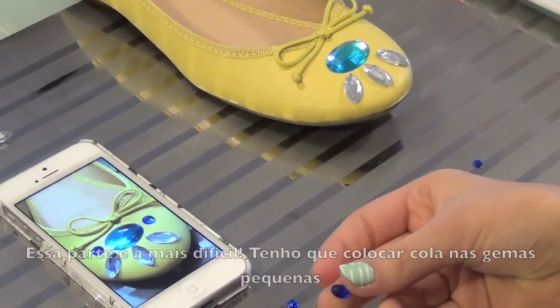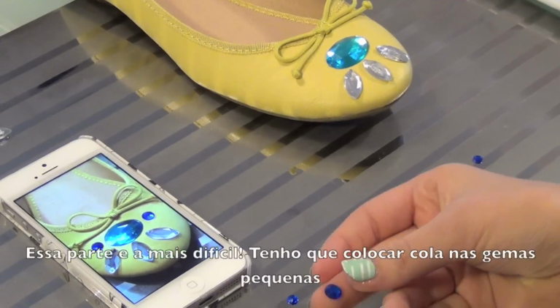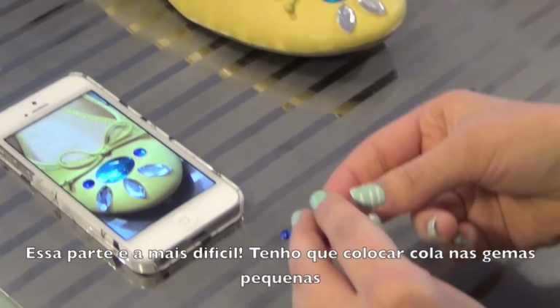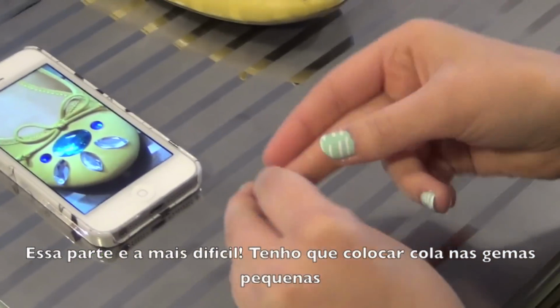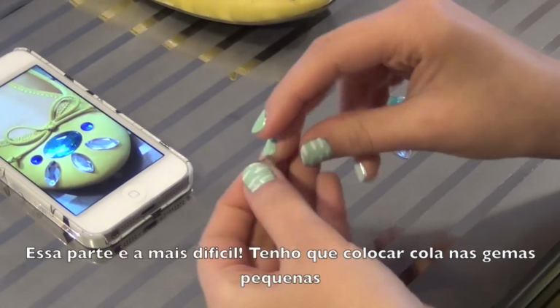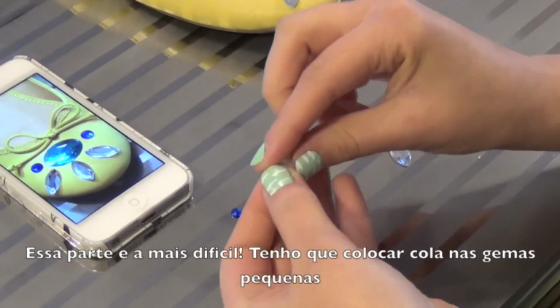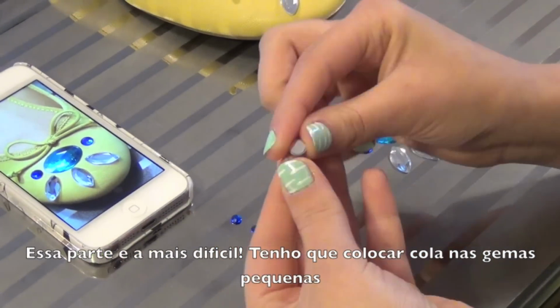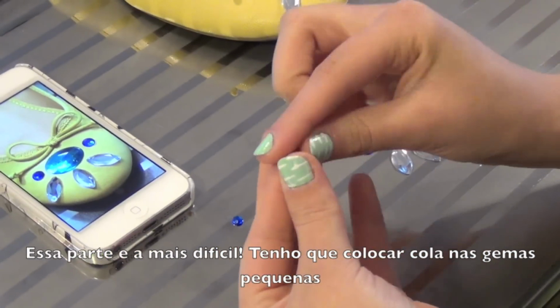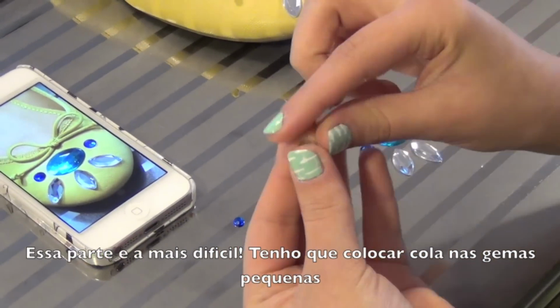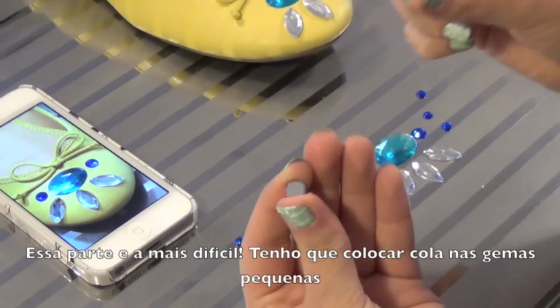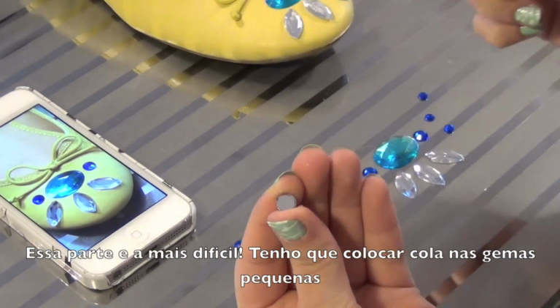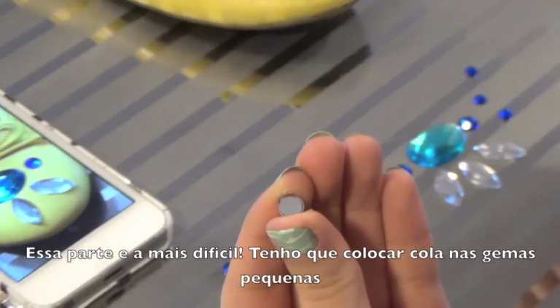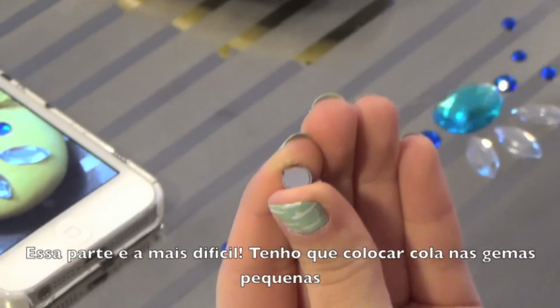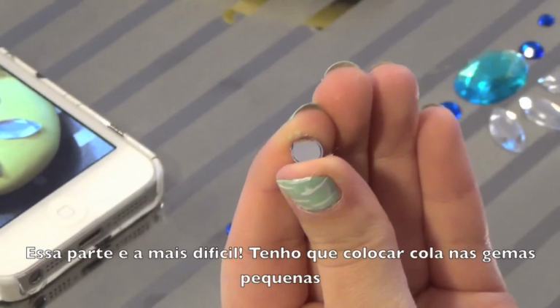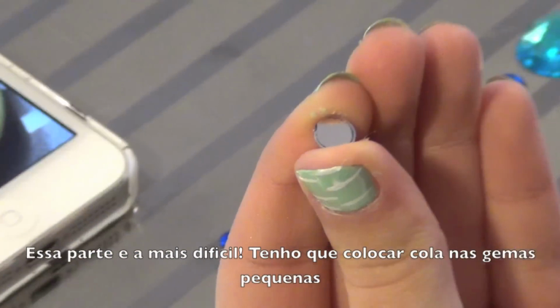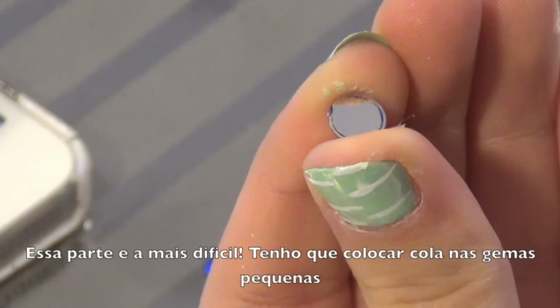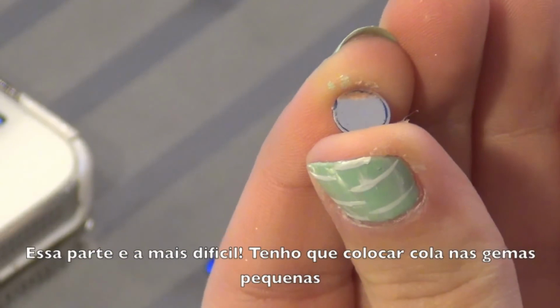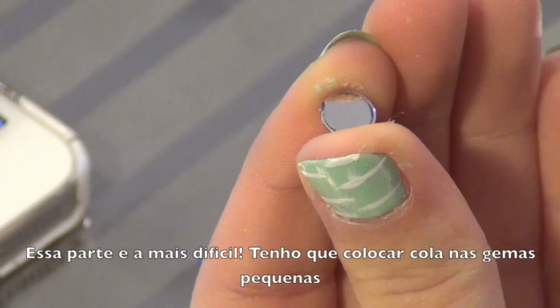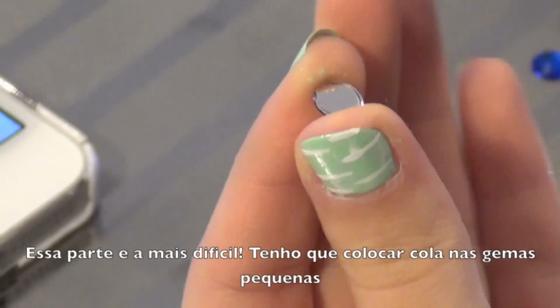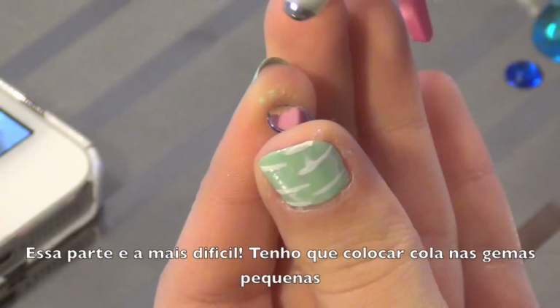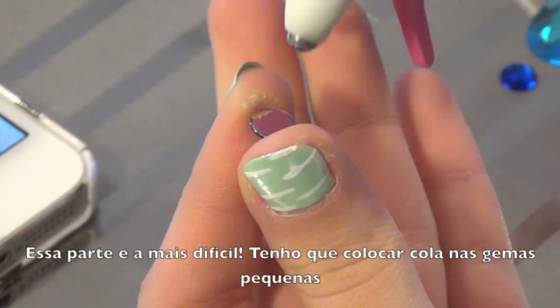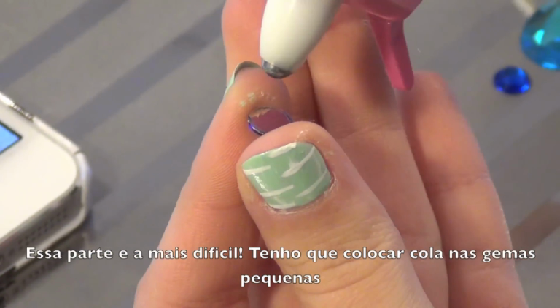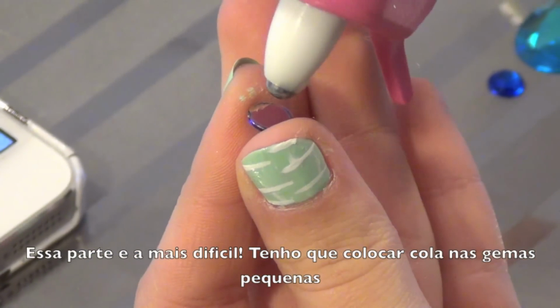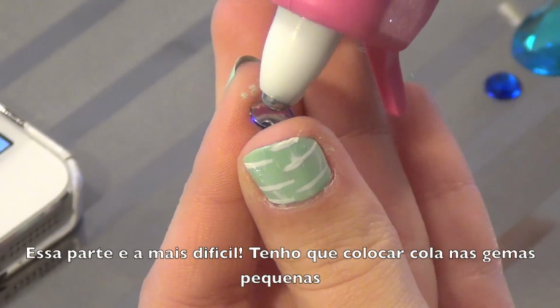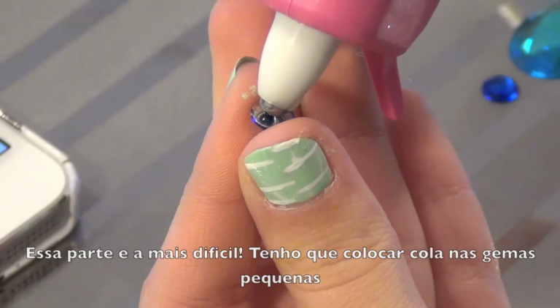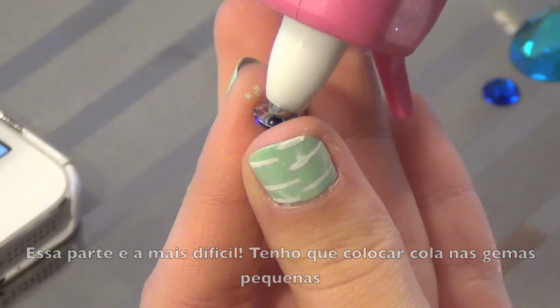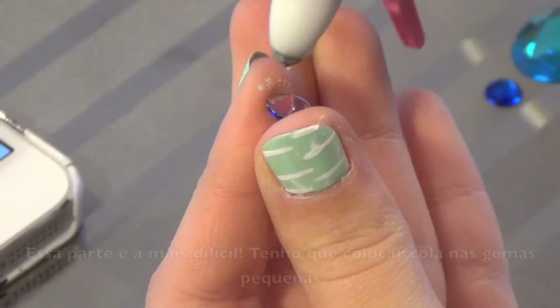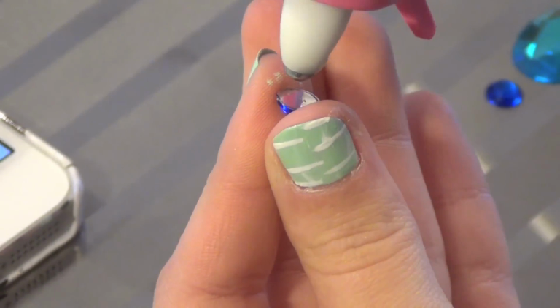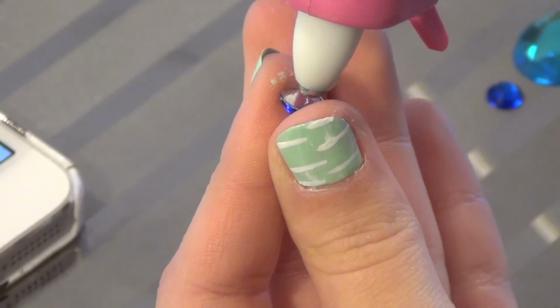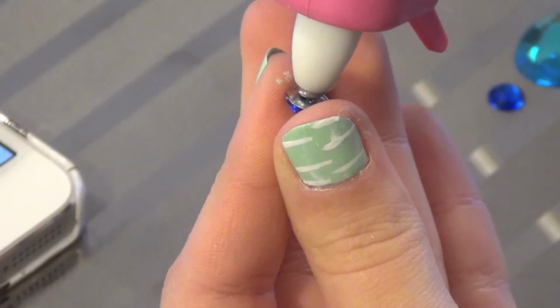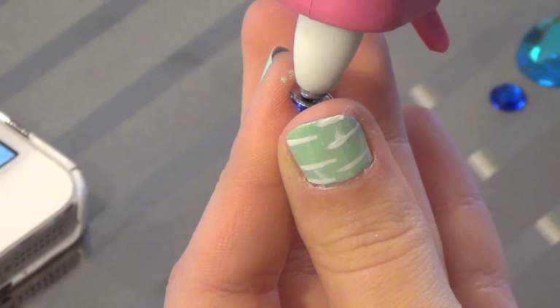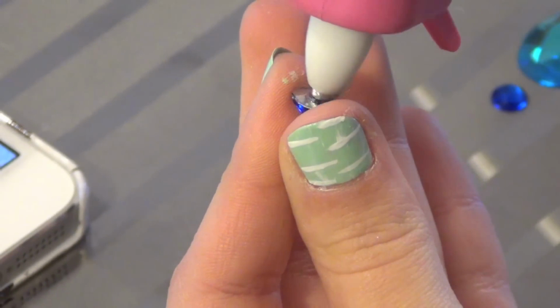So here comes the hard part, which is putting glue on the smaller jewels.